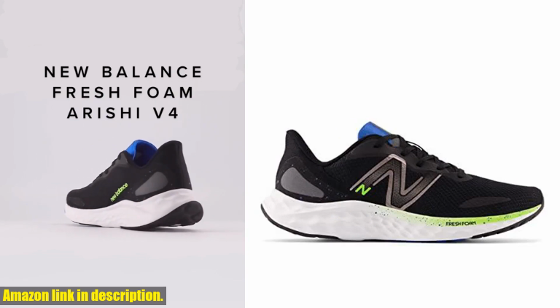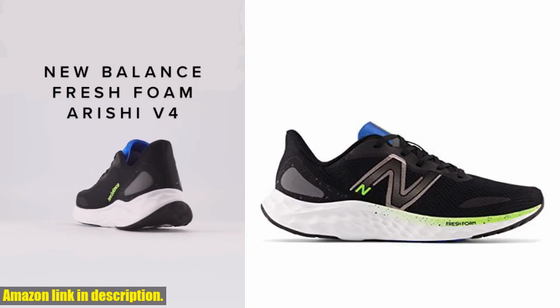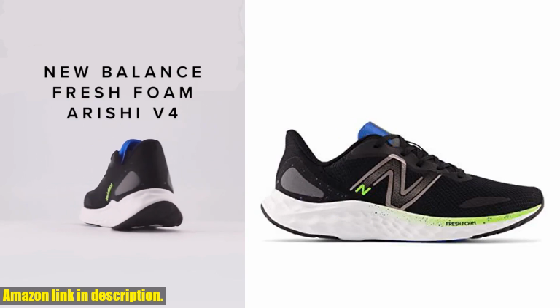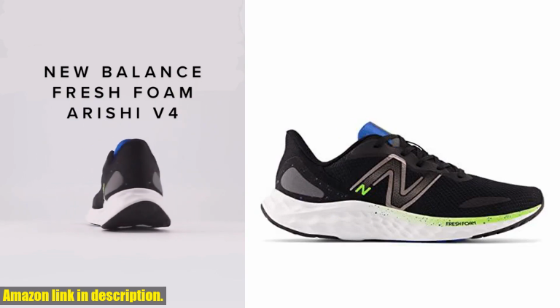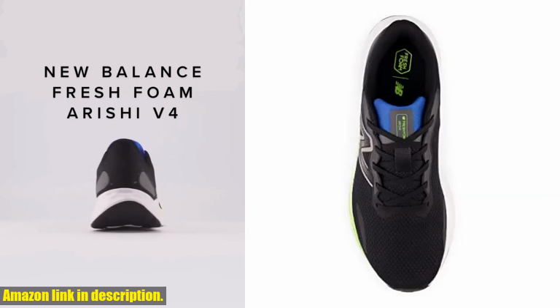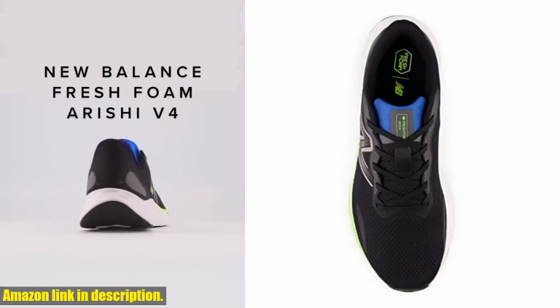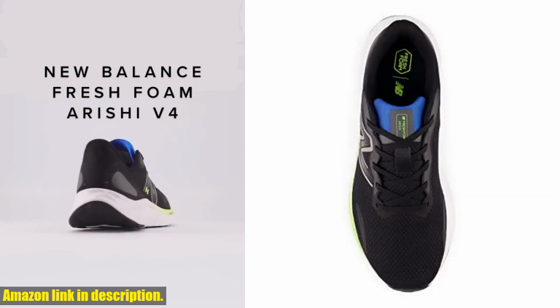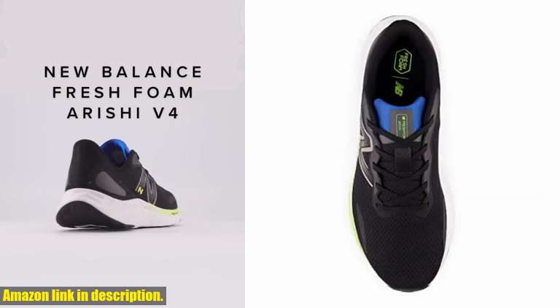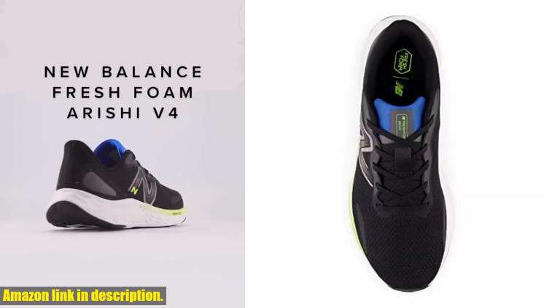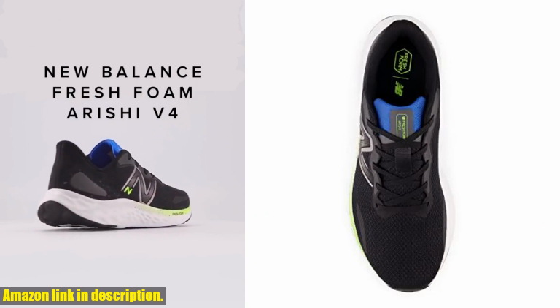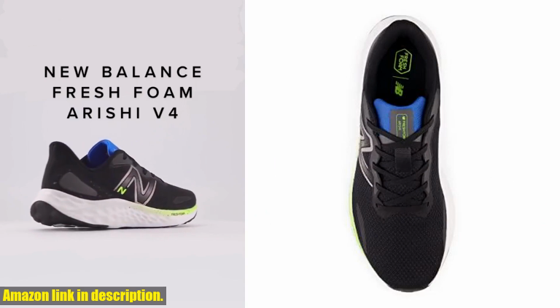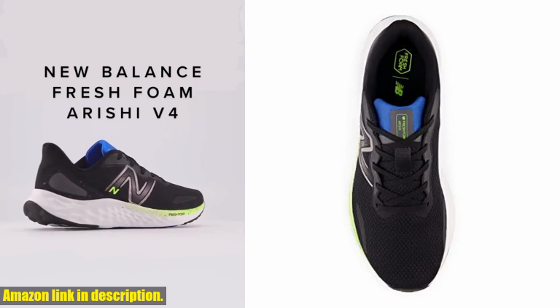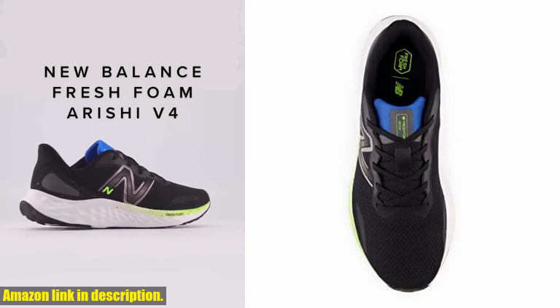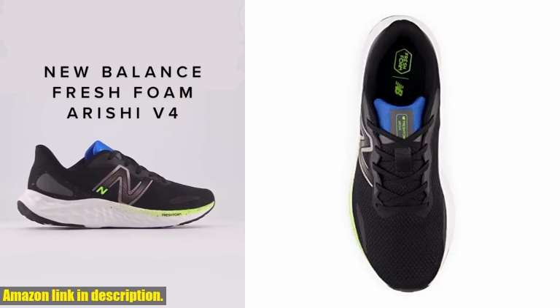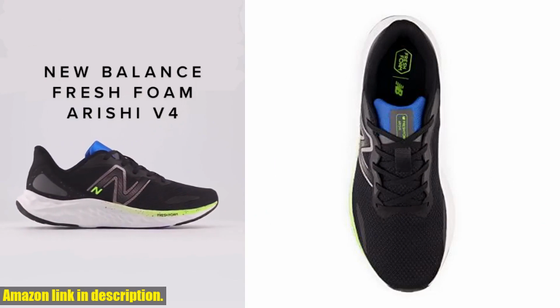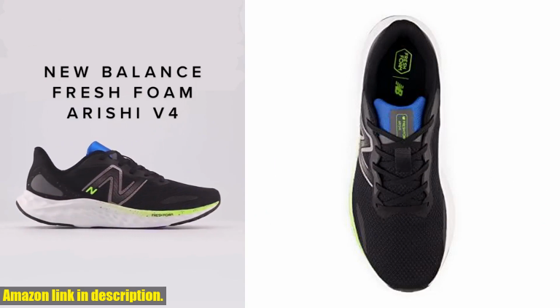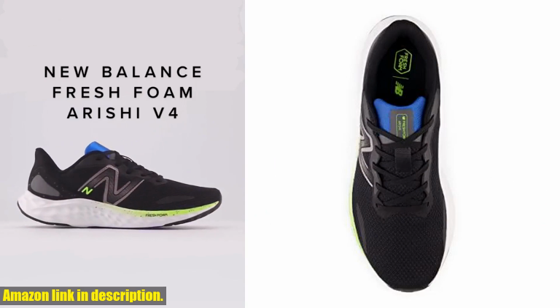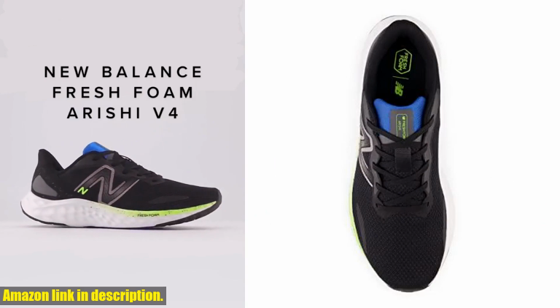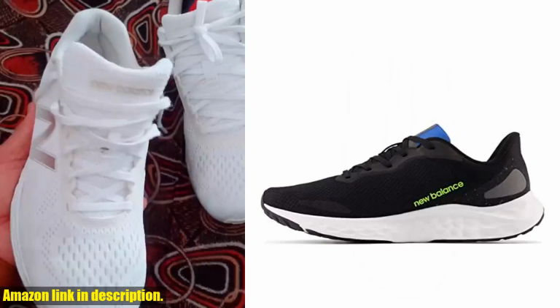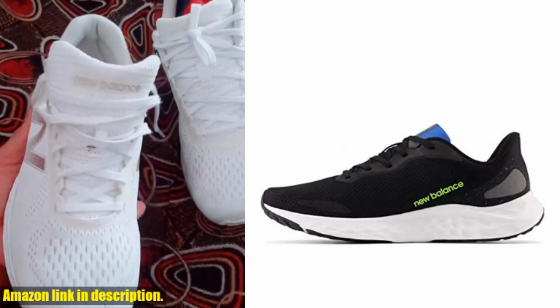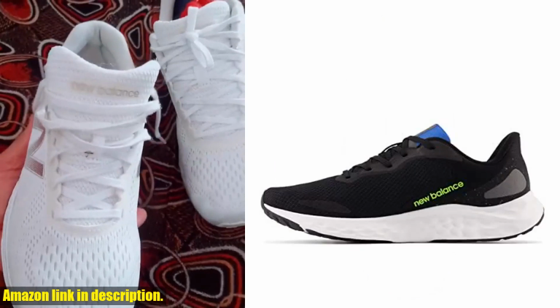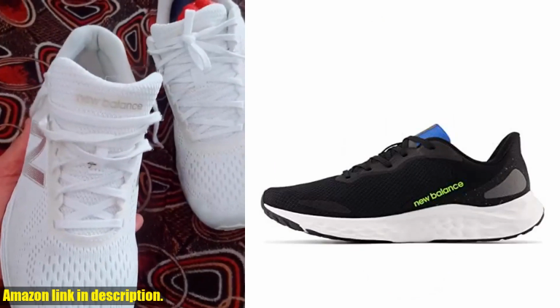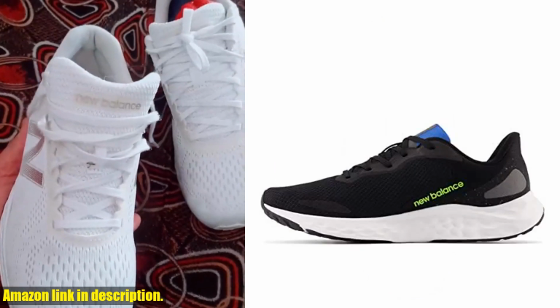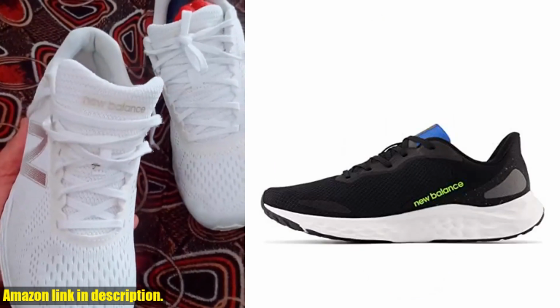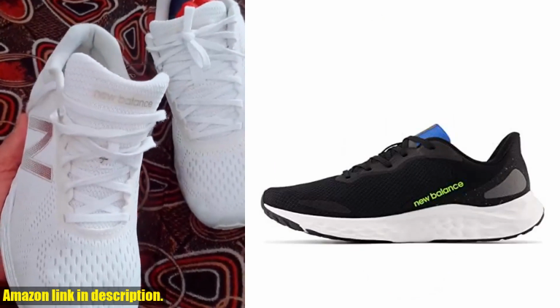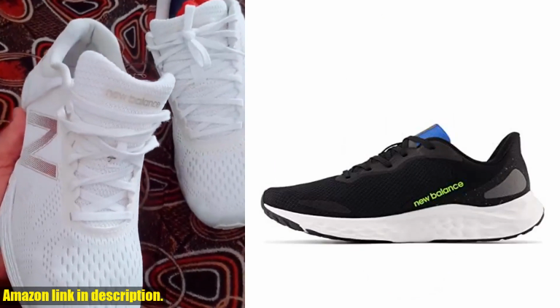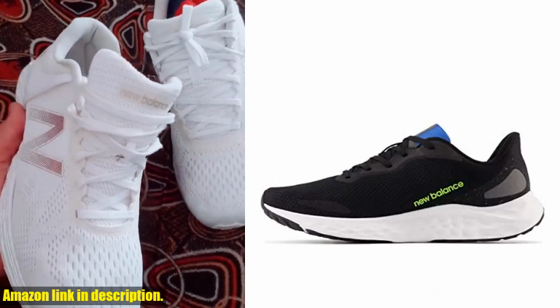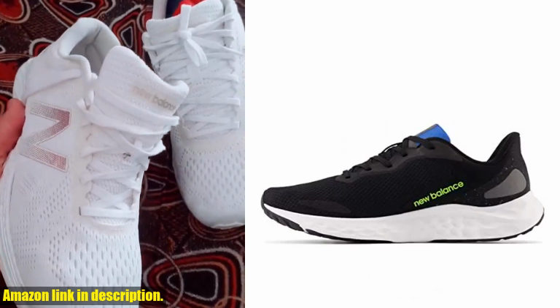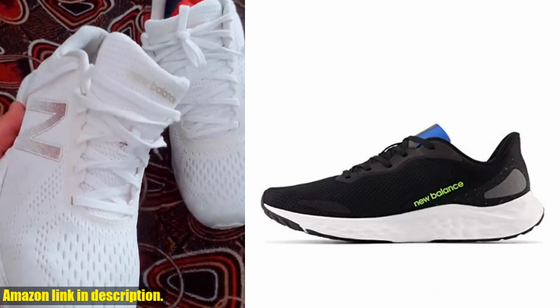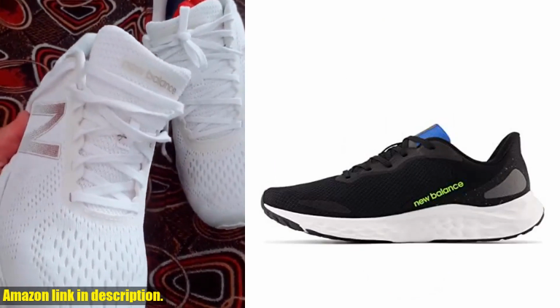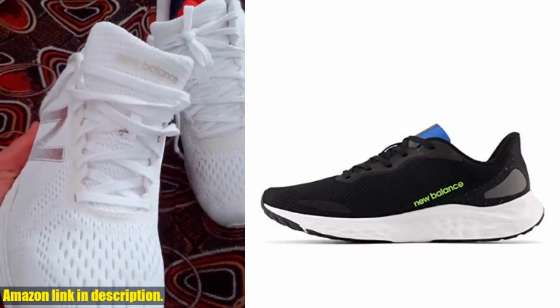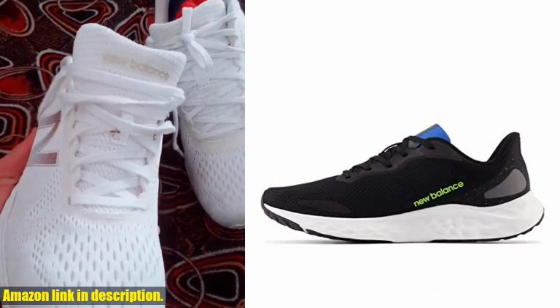Today, we're taking a closer look at the New Balance Men's Fresh Foam Arishi V4 Running Shoe.